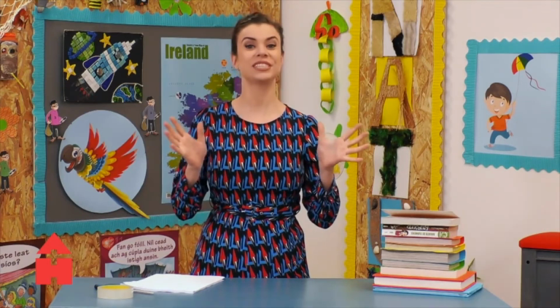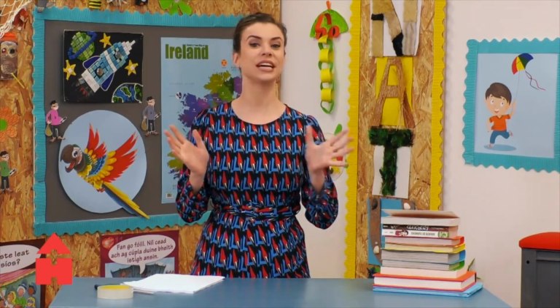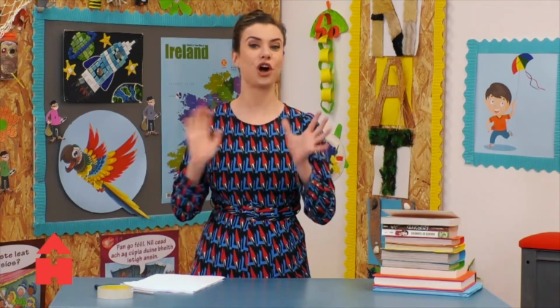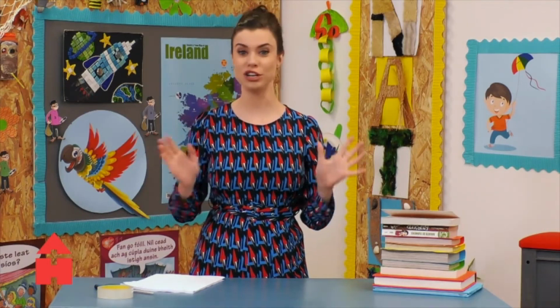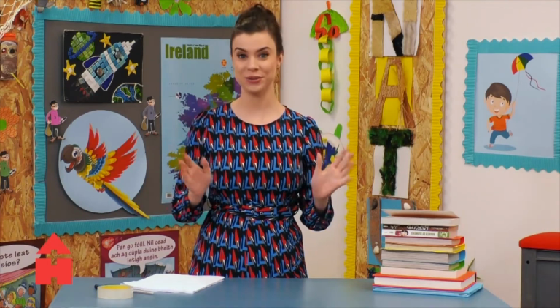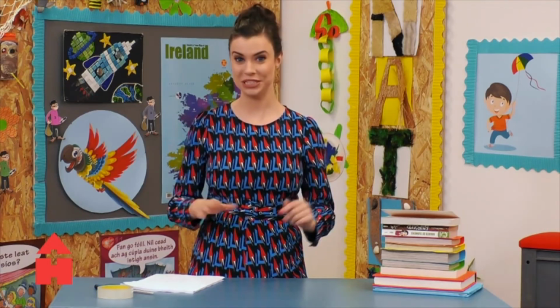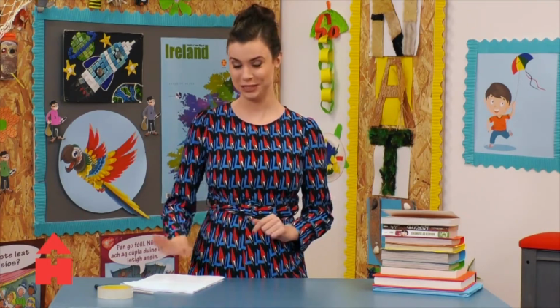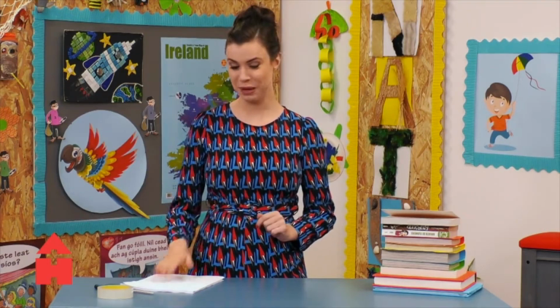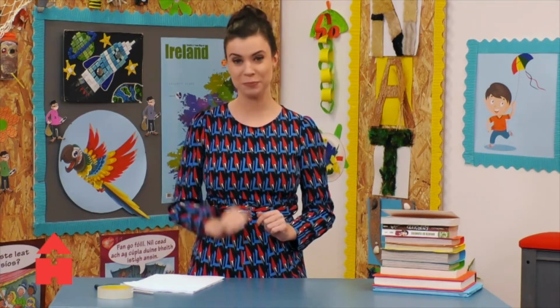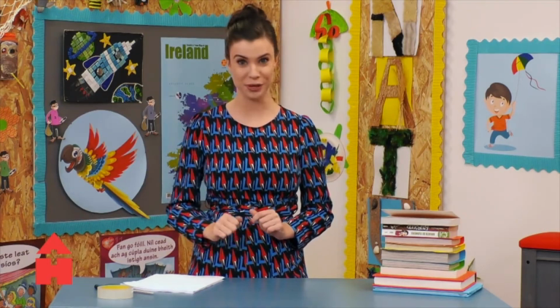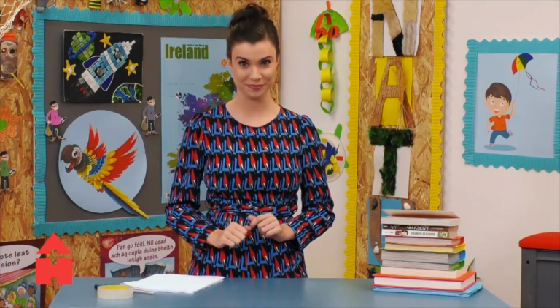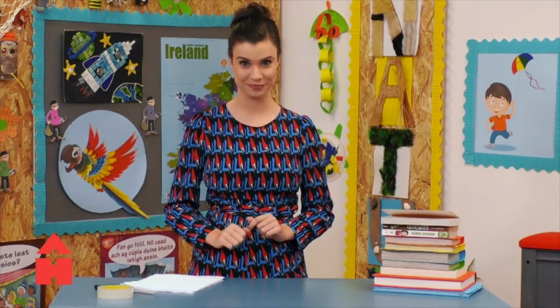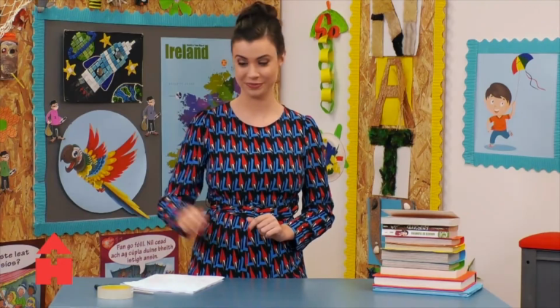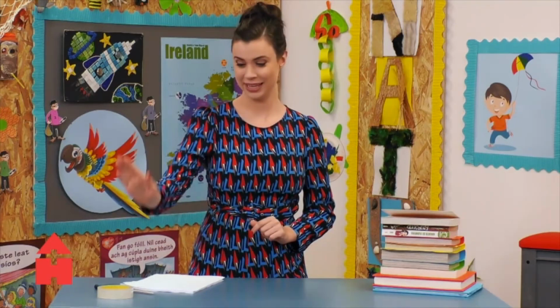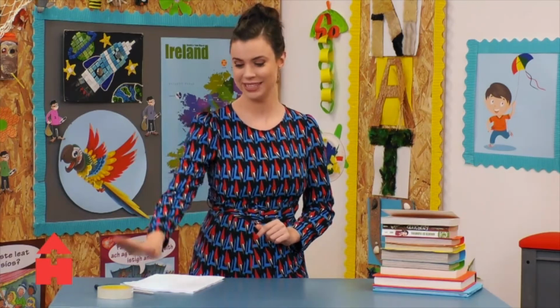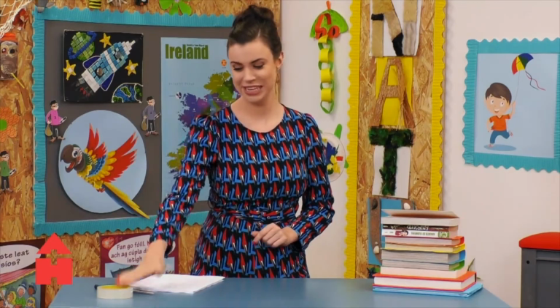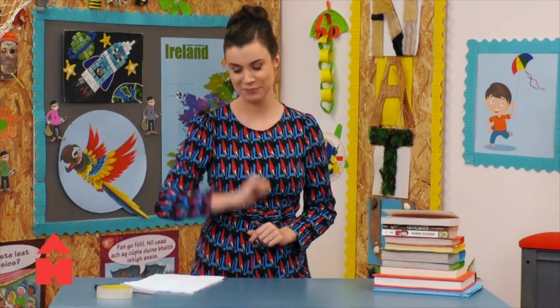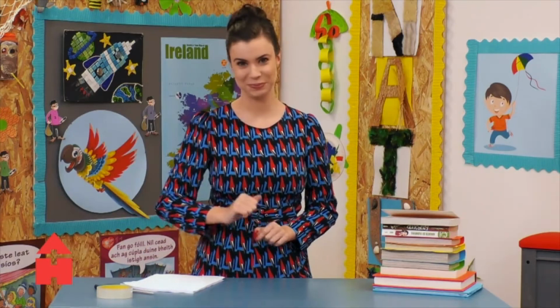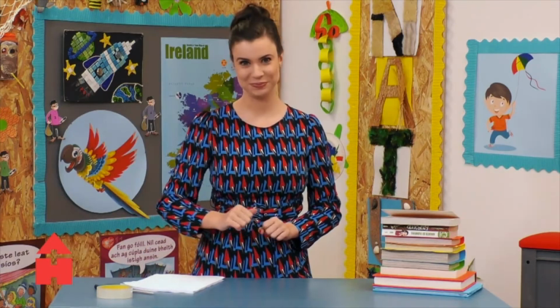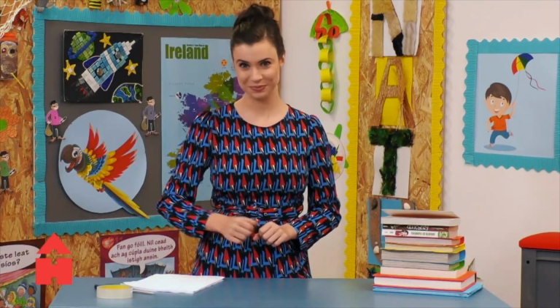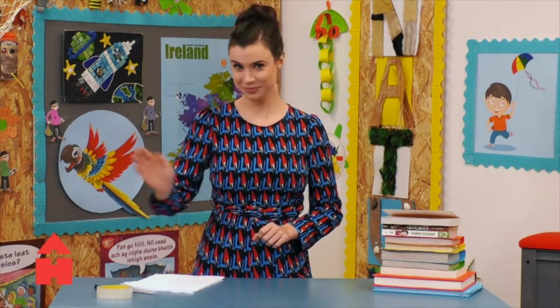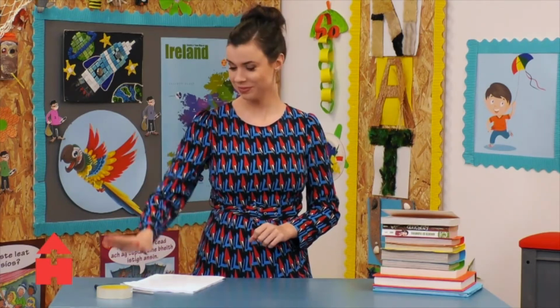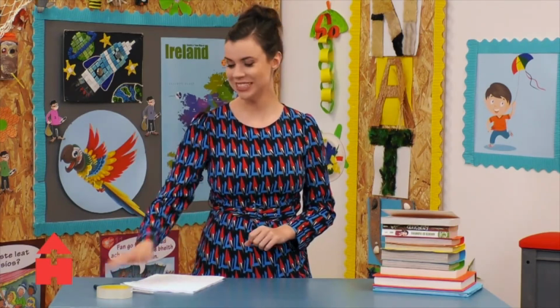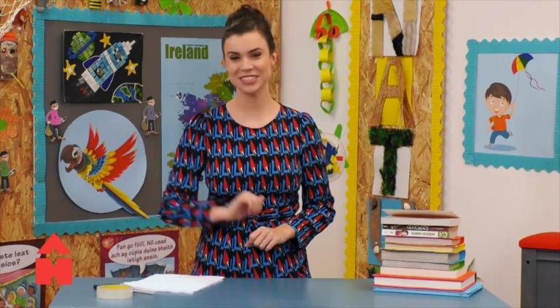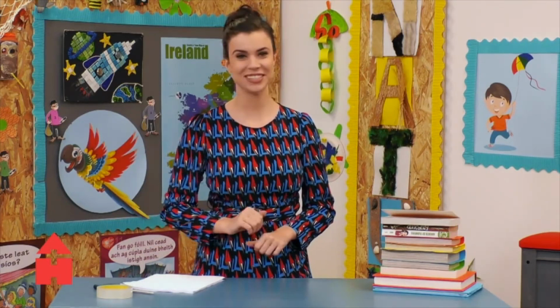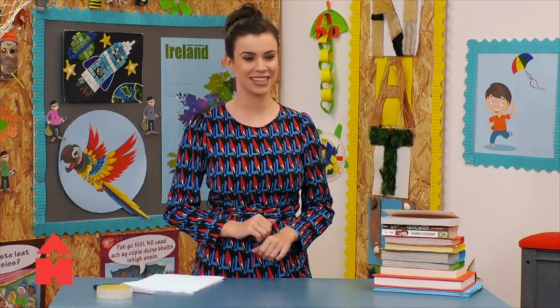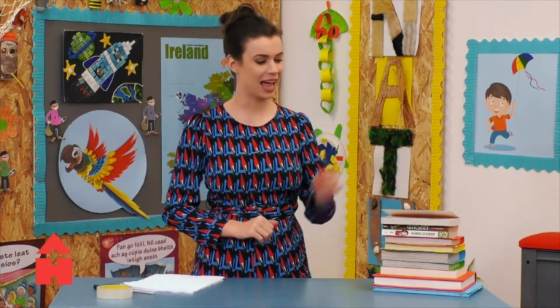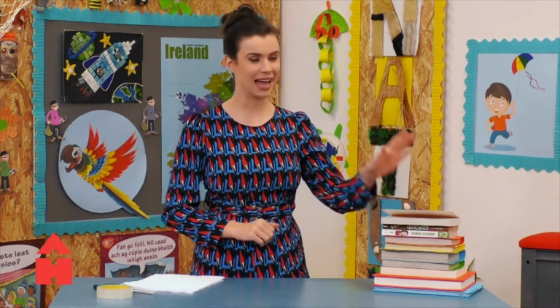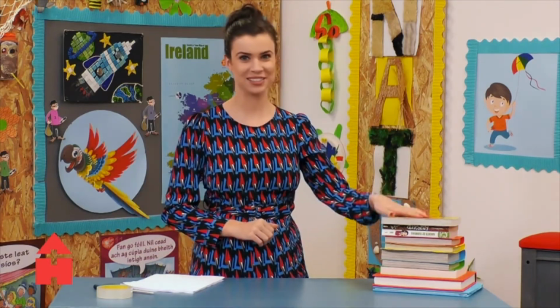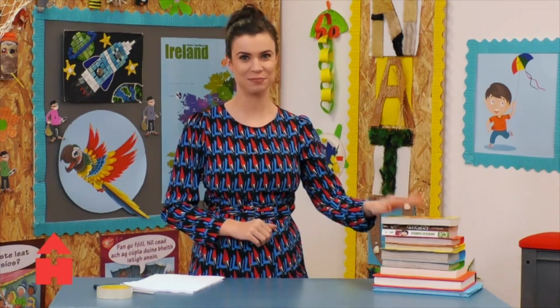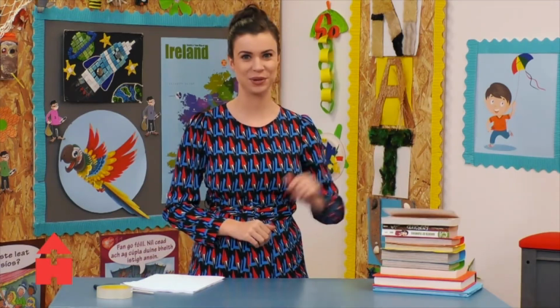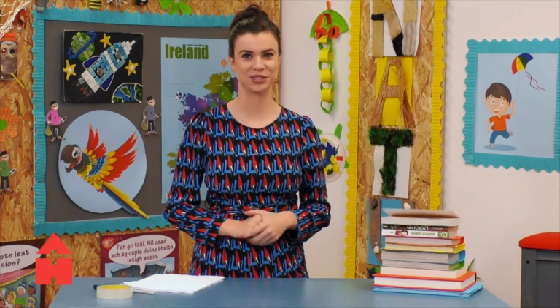So to start, all you need is paper, tape, scissors, and some books.